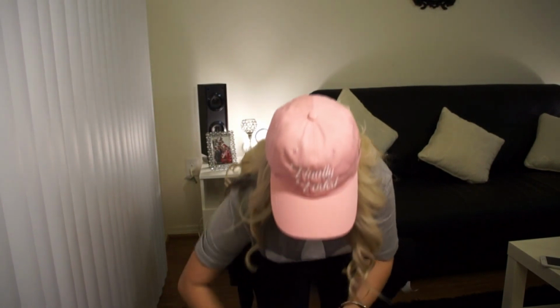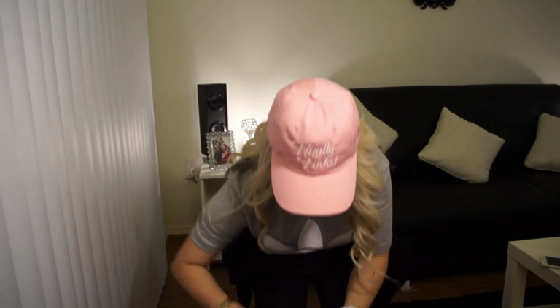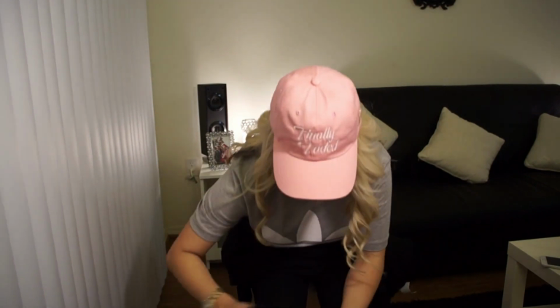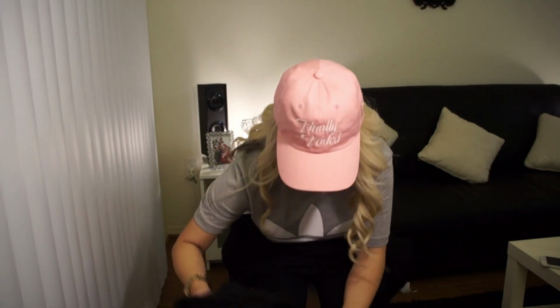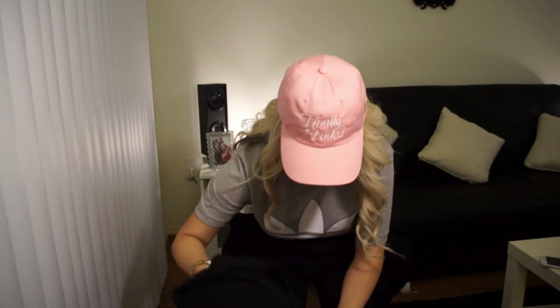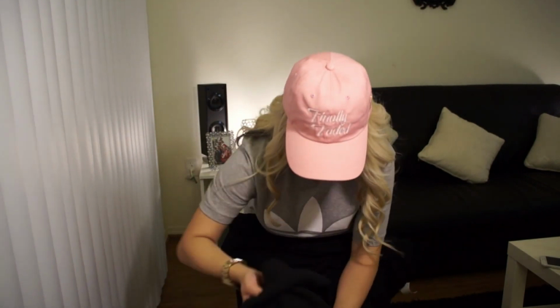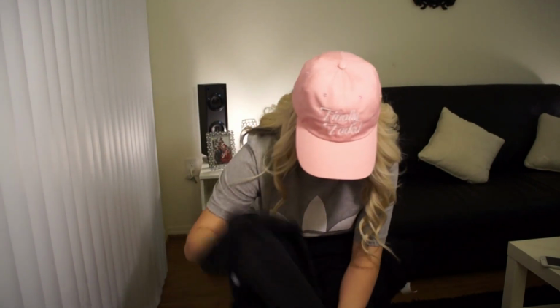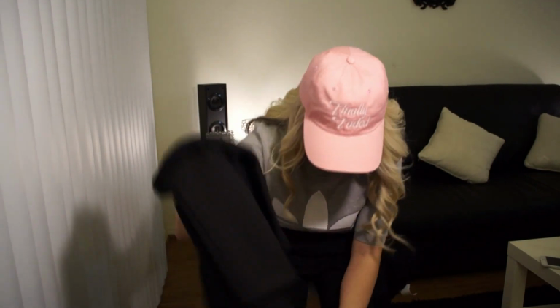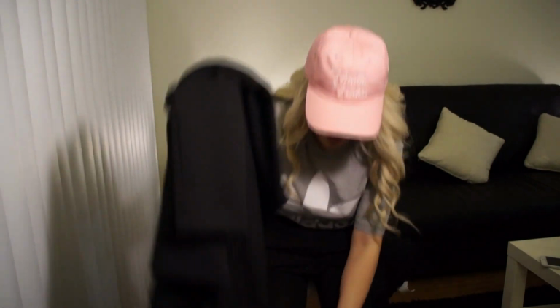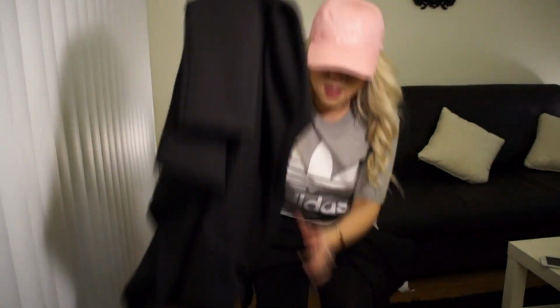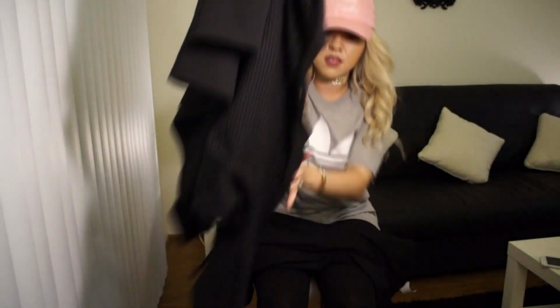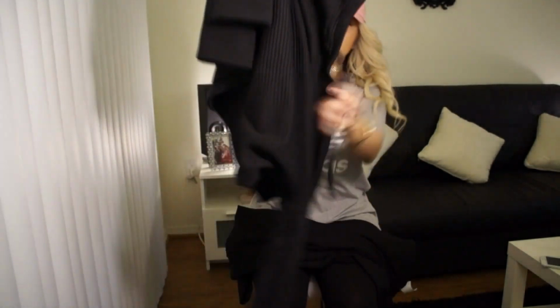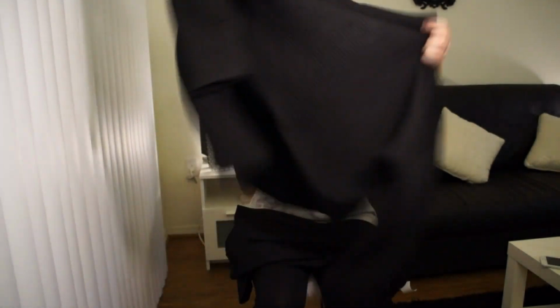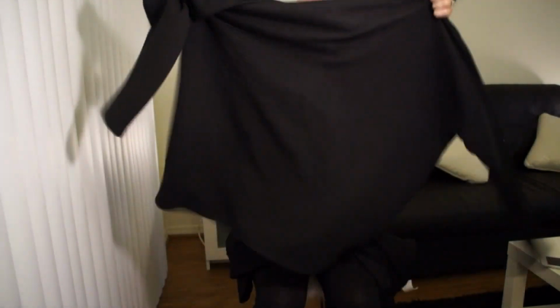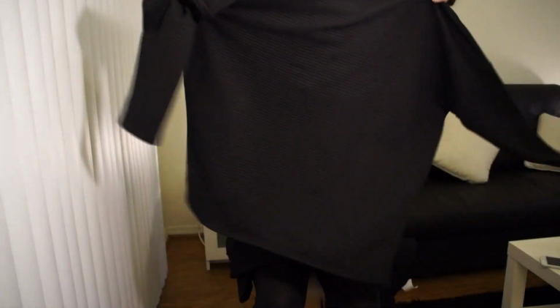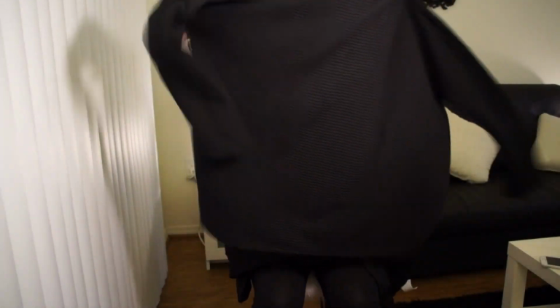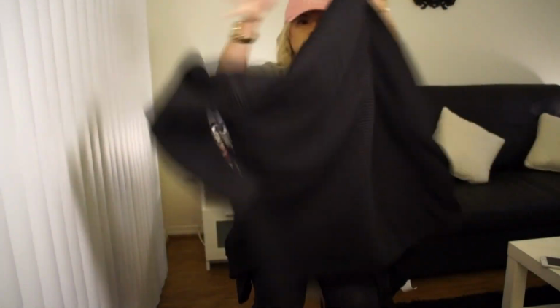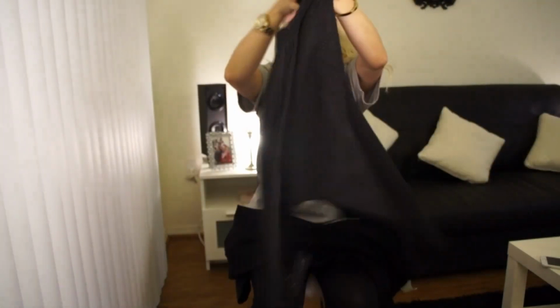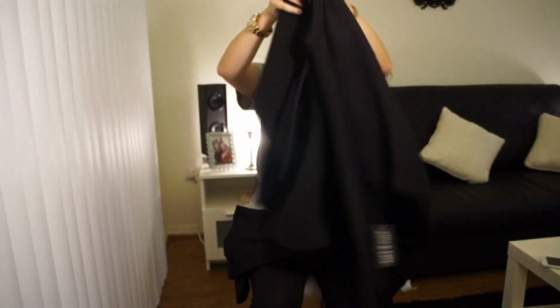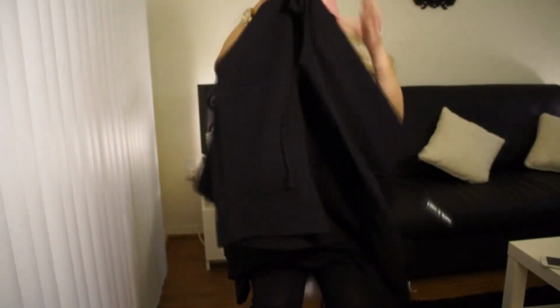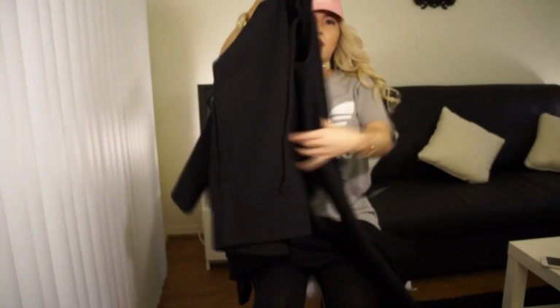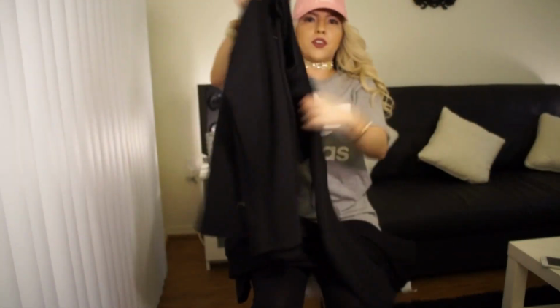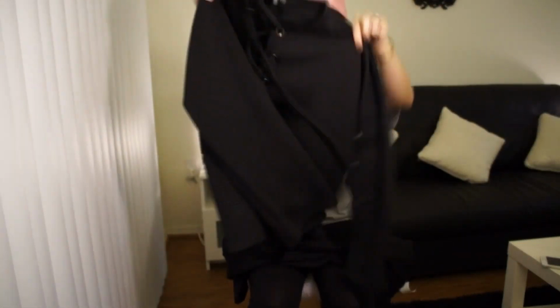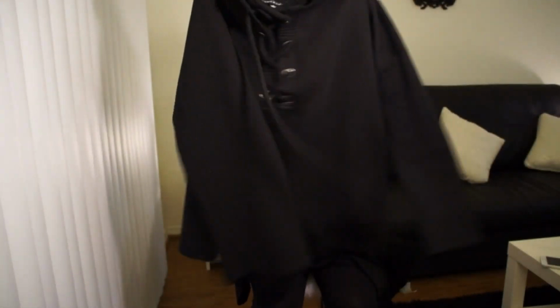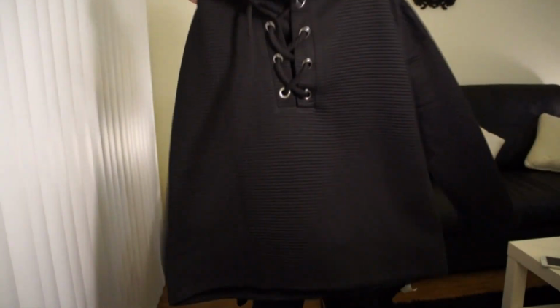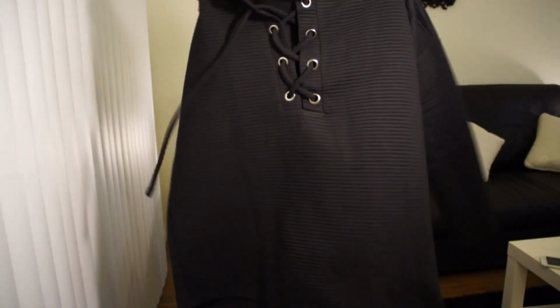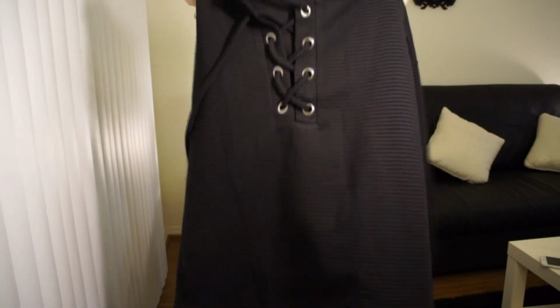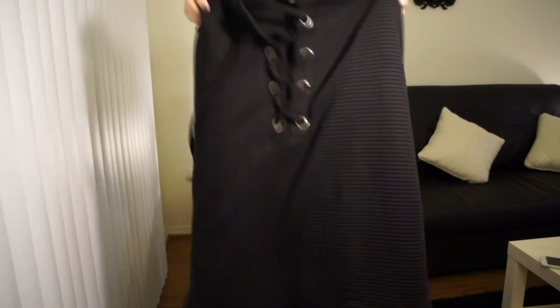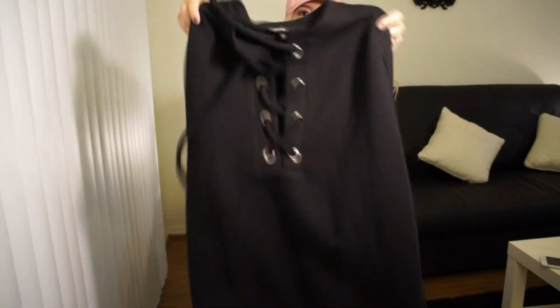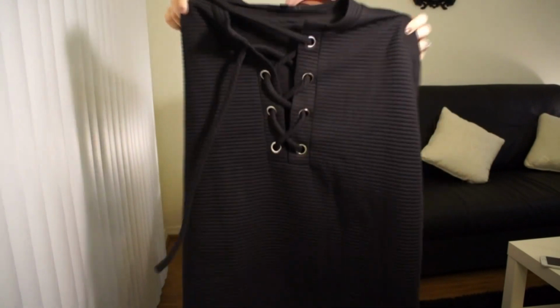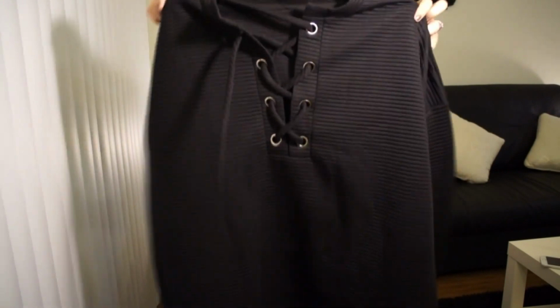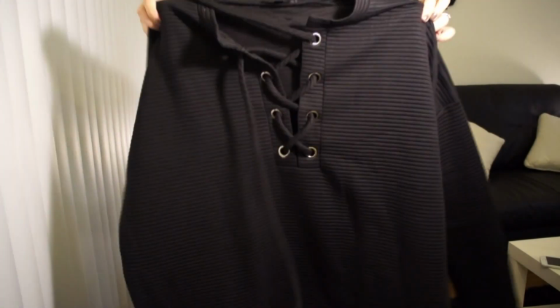And then I got this sweater — it's like a baggy little sweater.